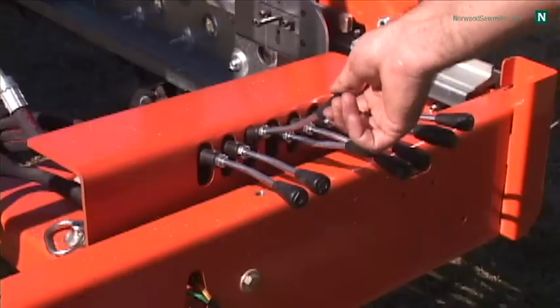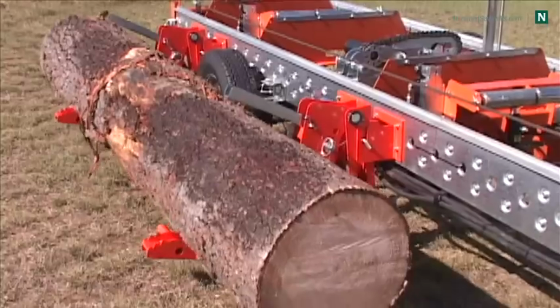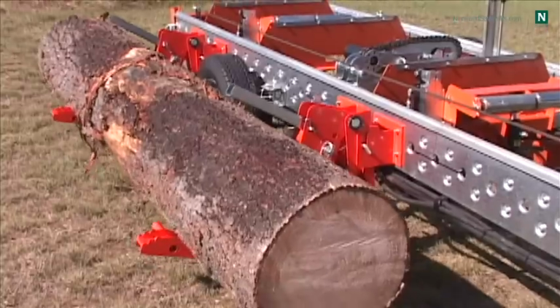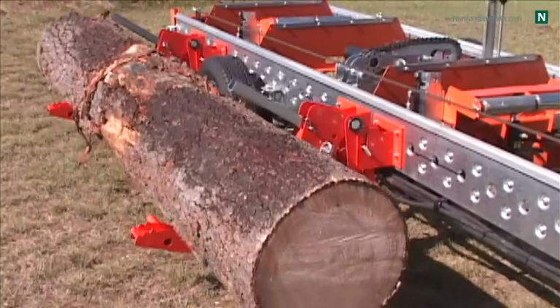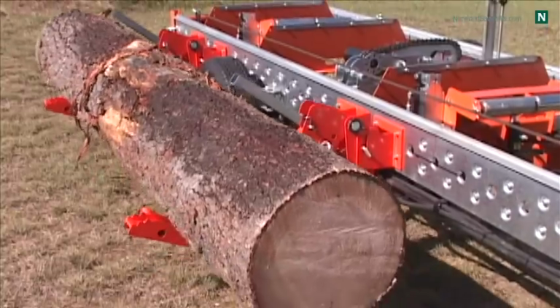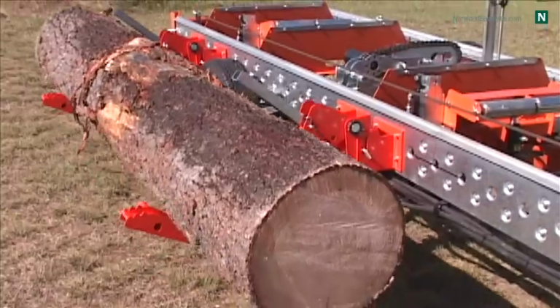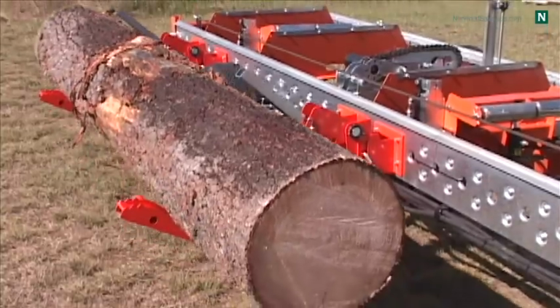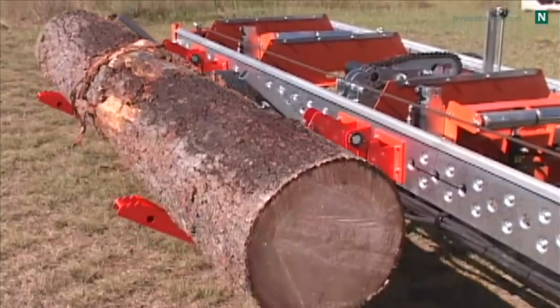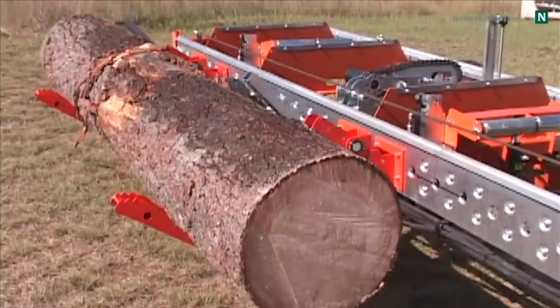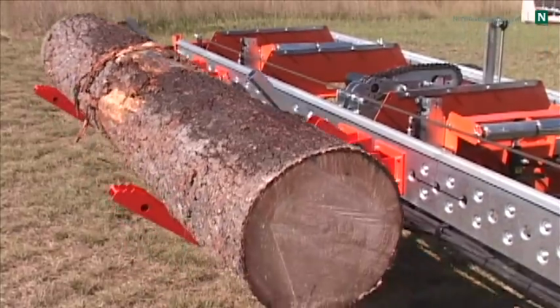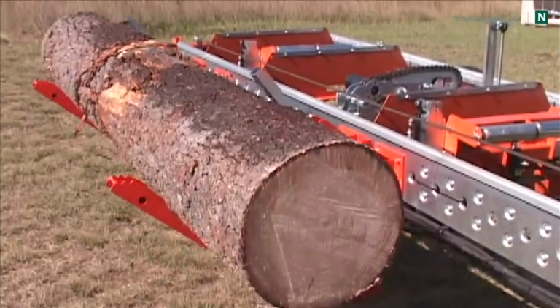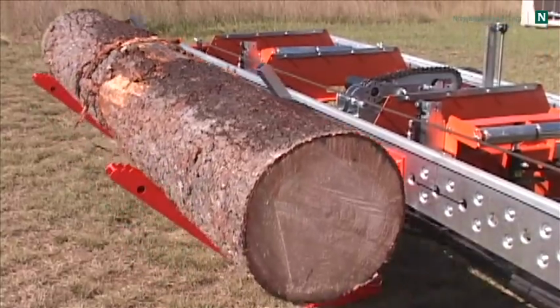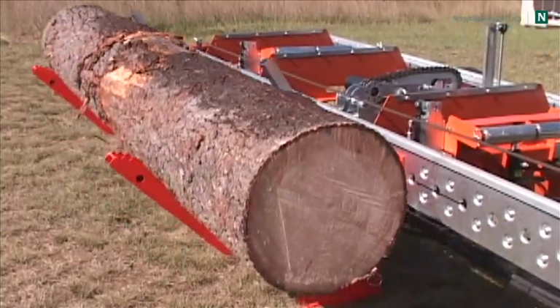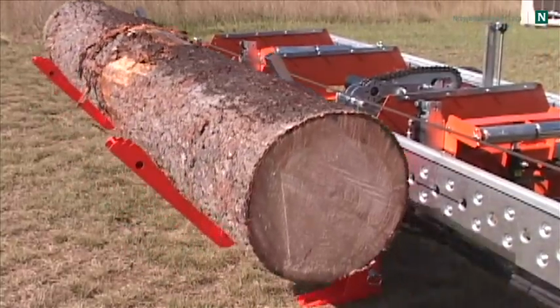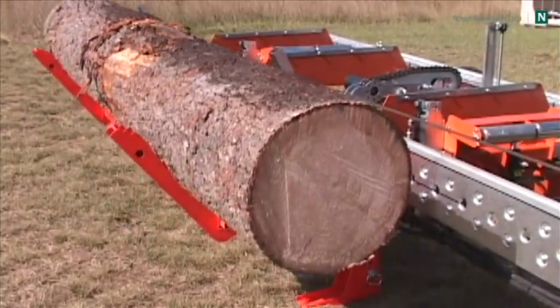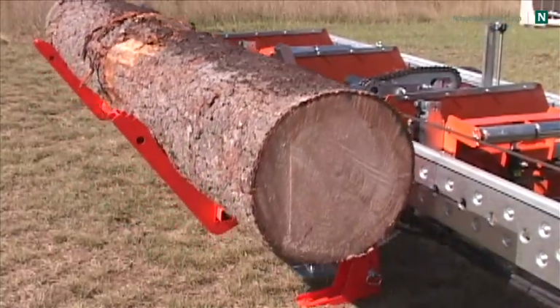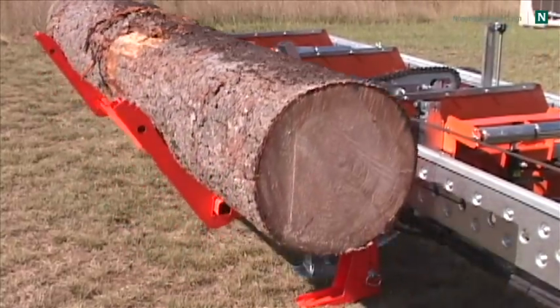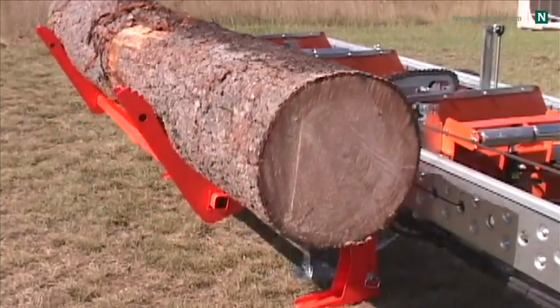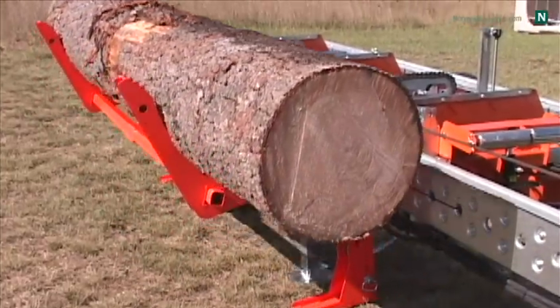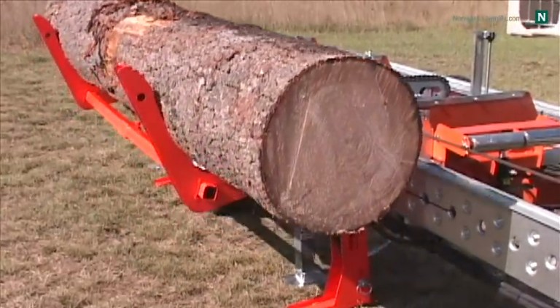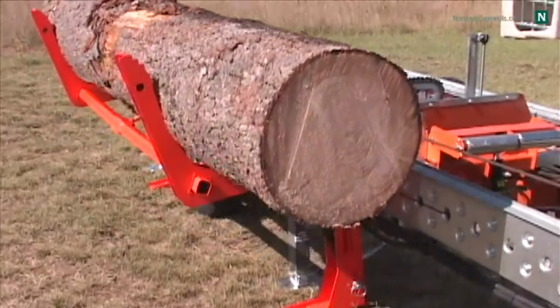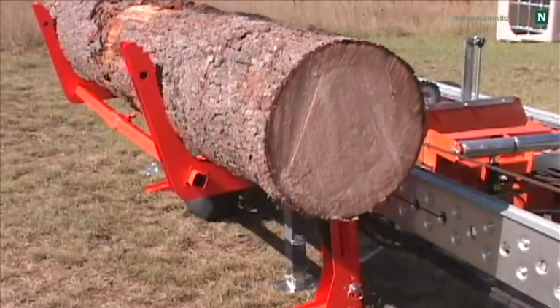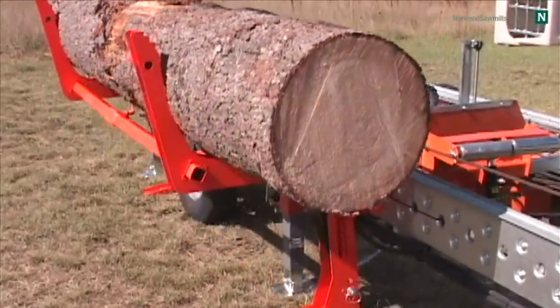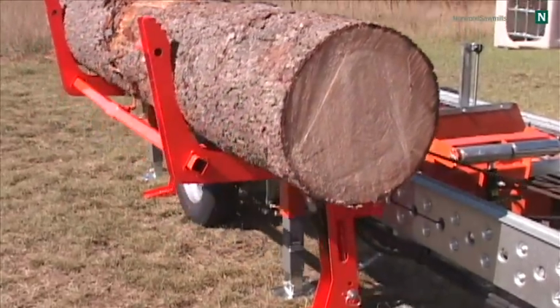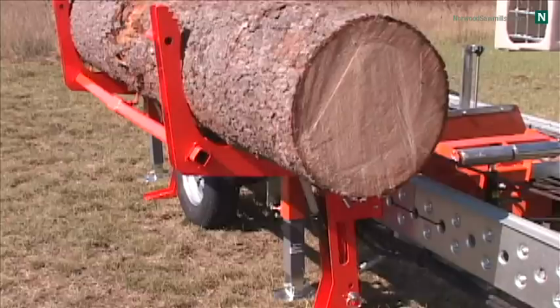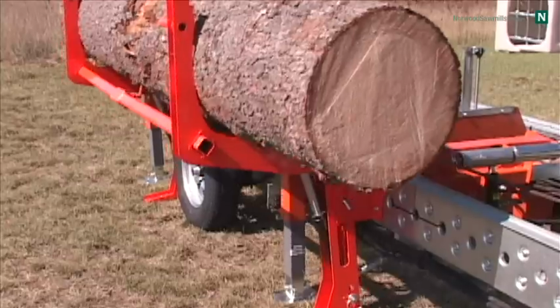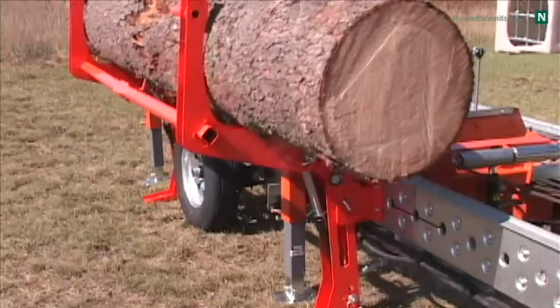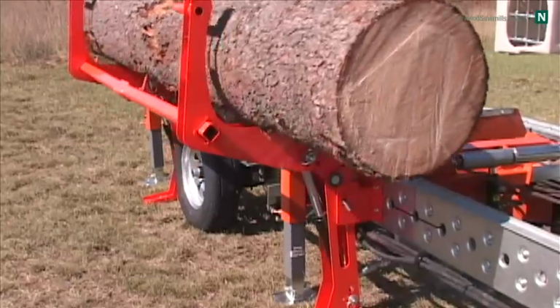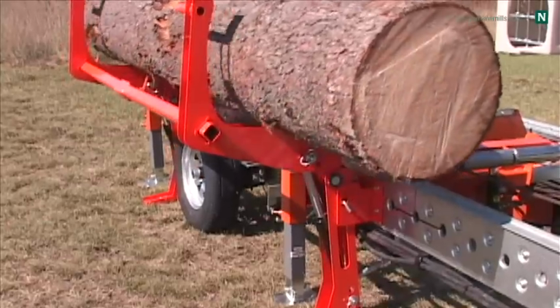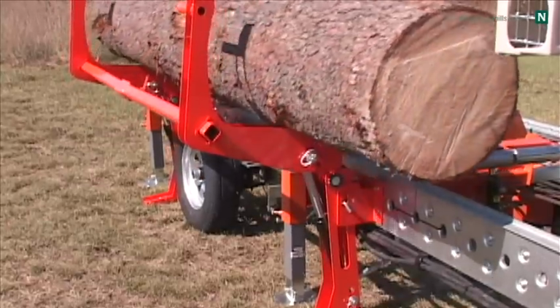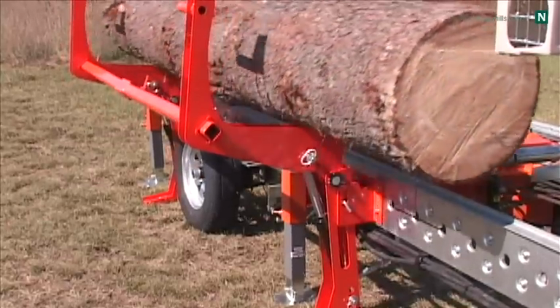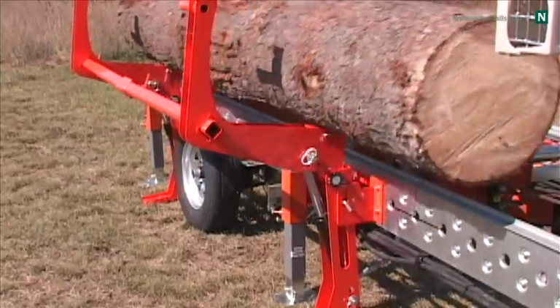The hydraulic log loader enables loading of logs up to 3,500 pounds.